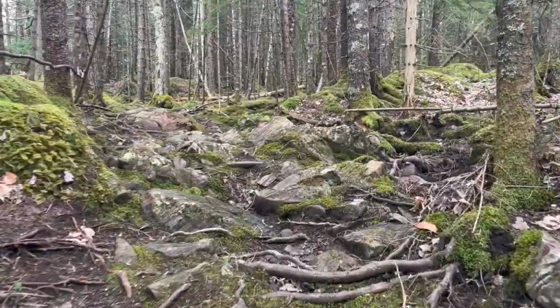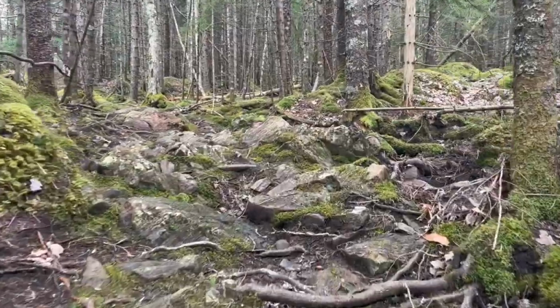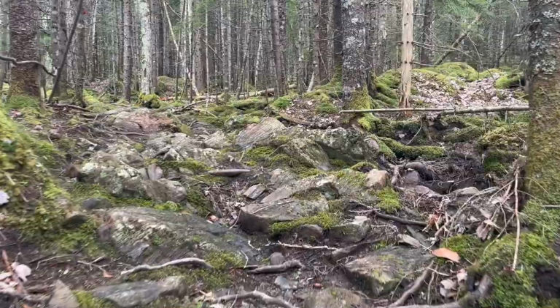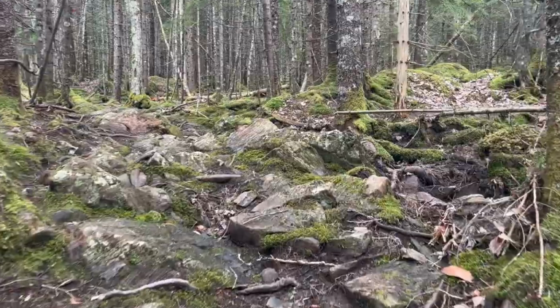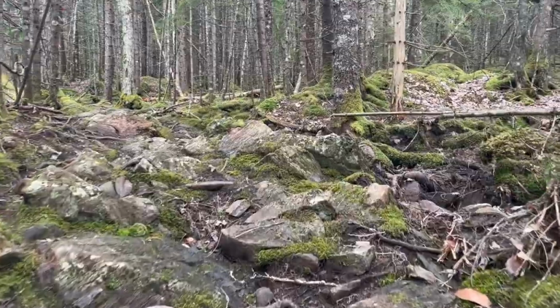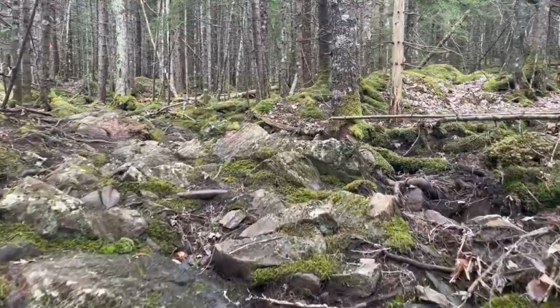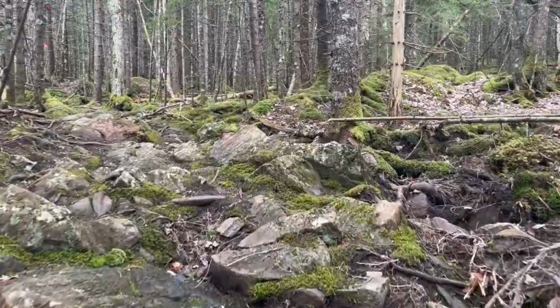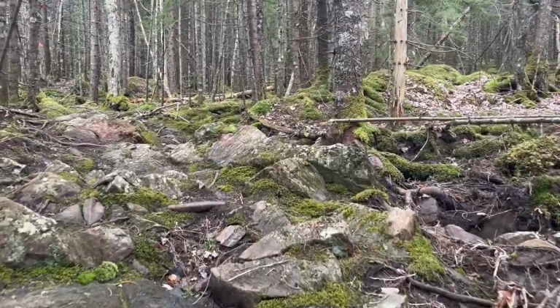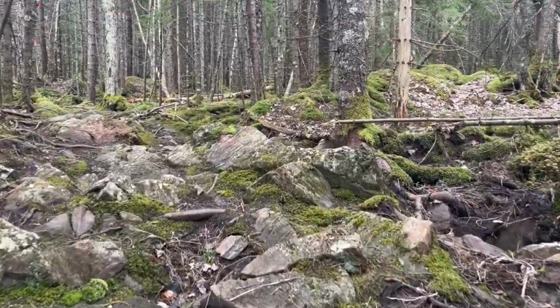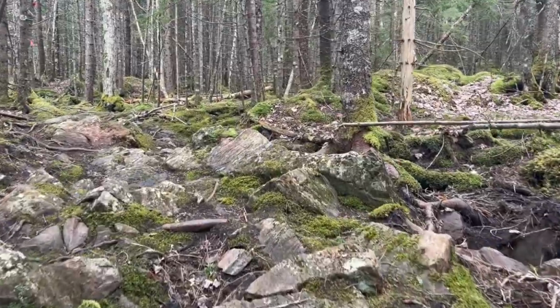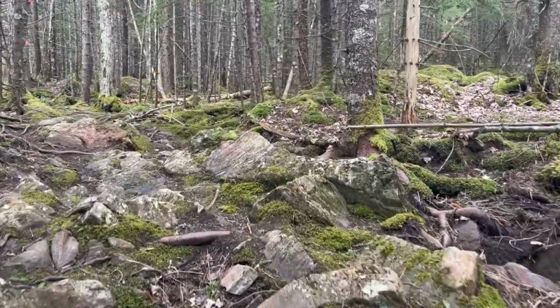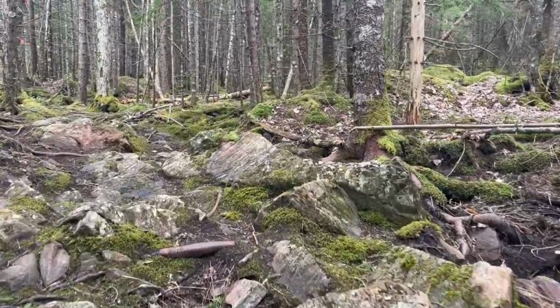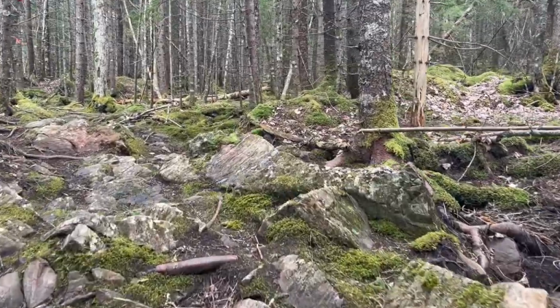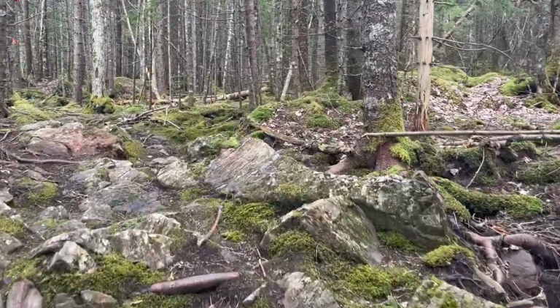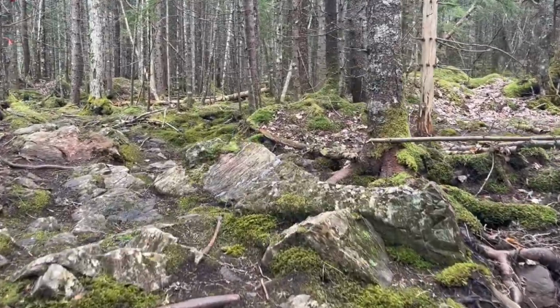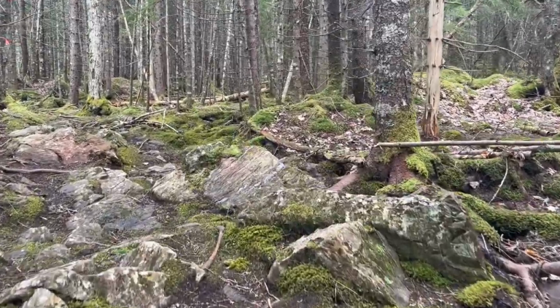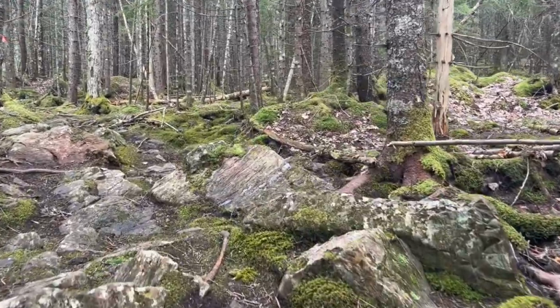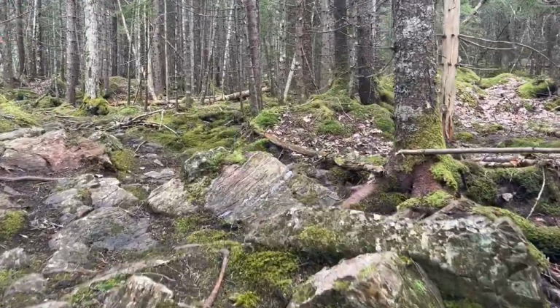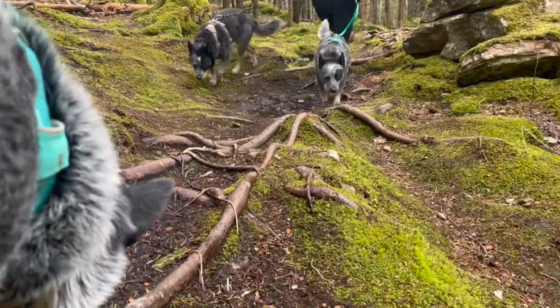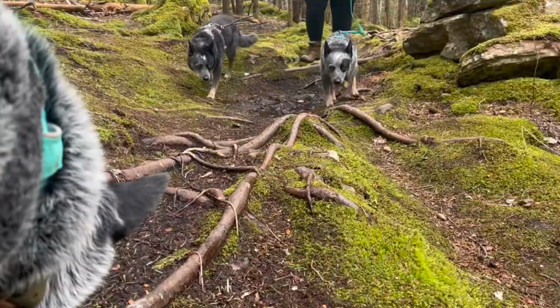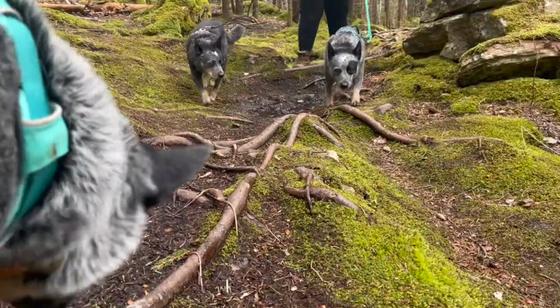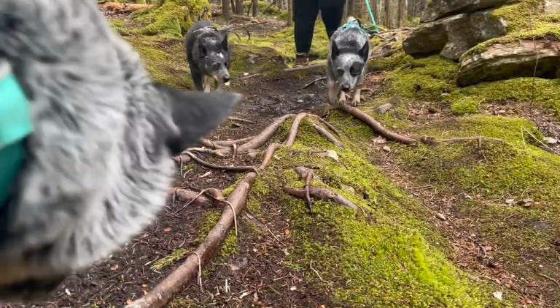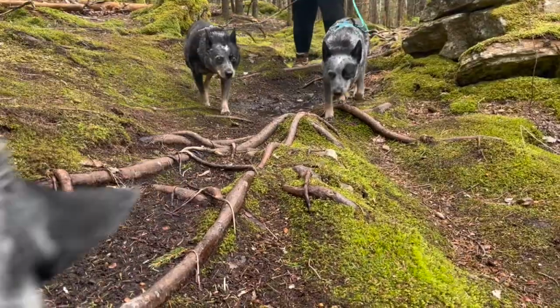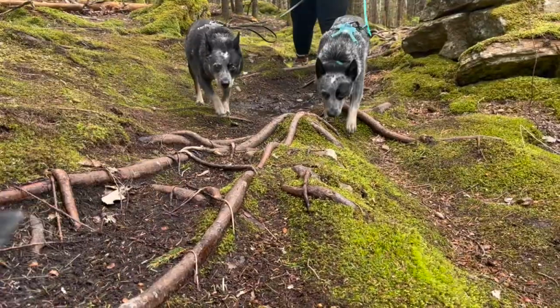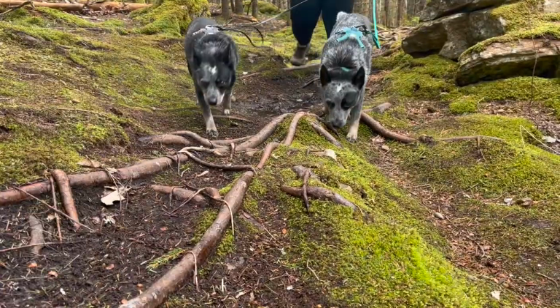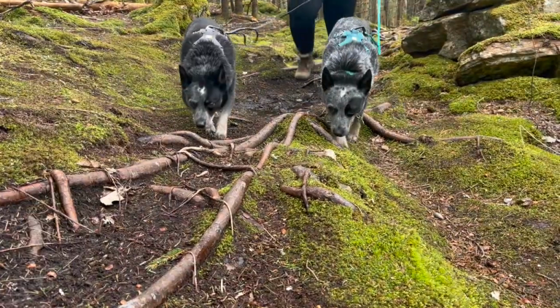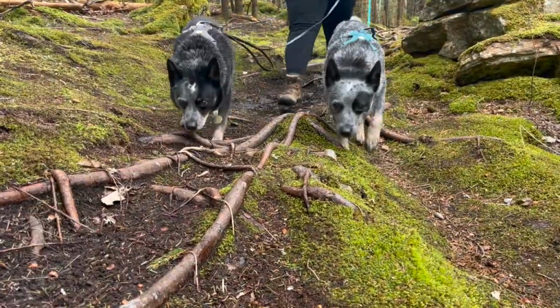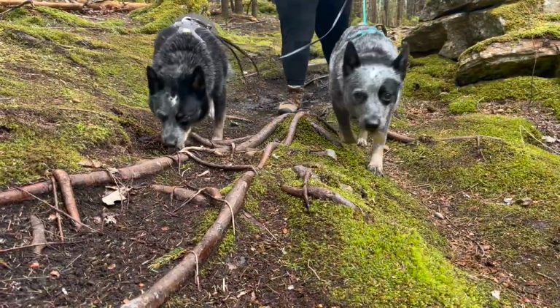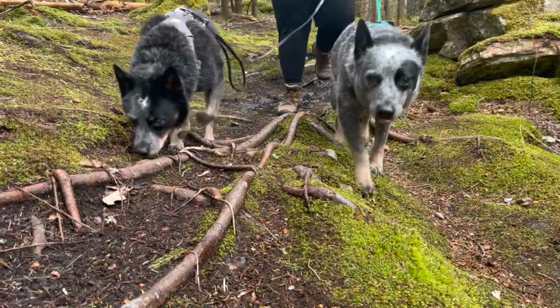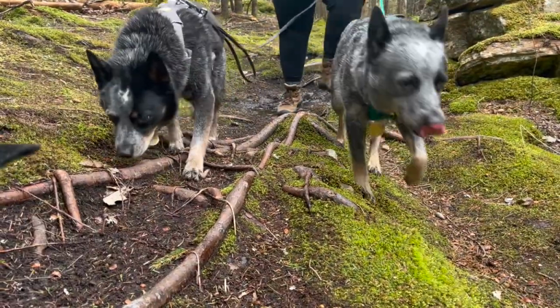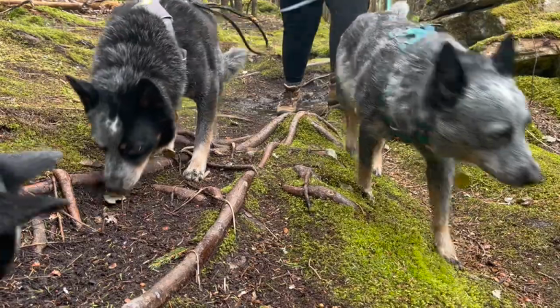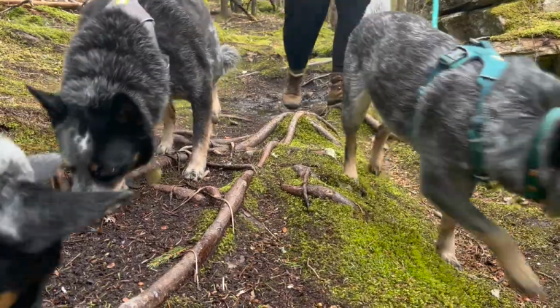There was a variety of terrain on this trail, from rocks to roots to gravel paths.